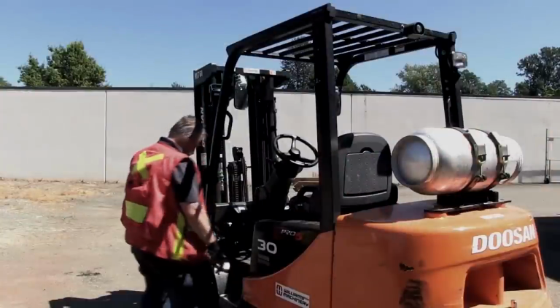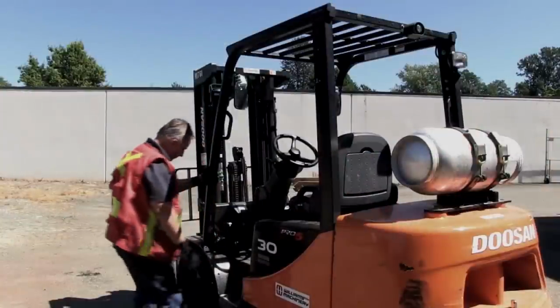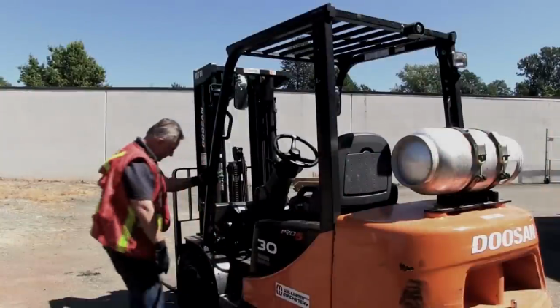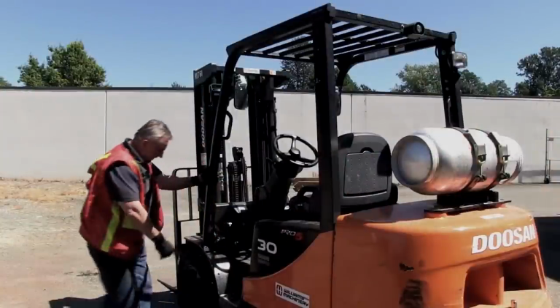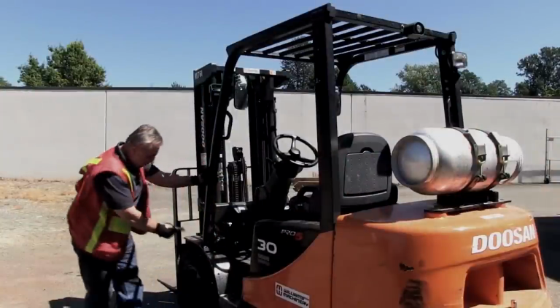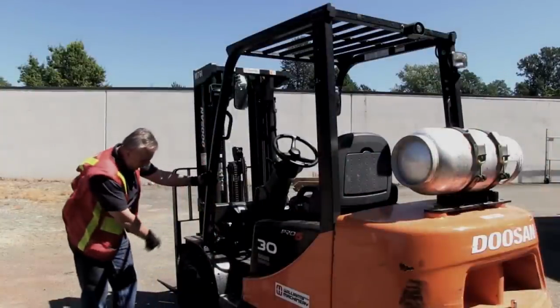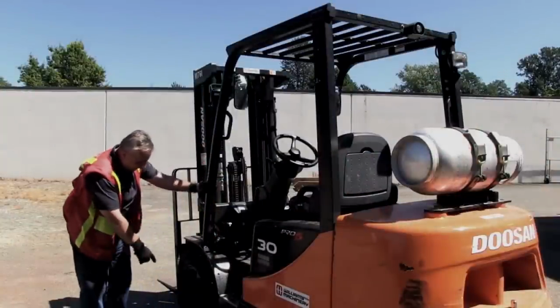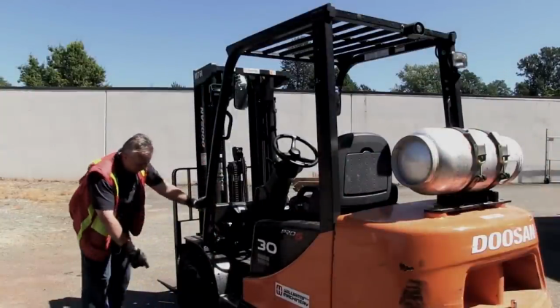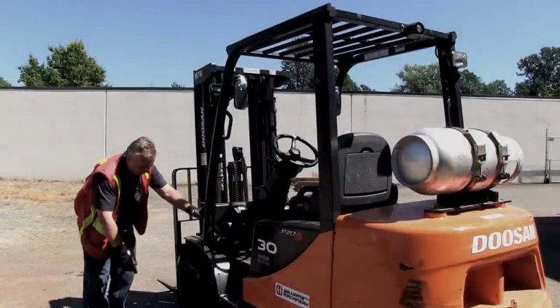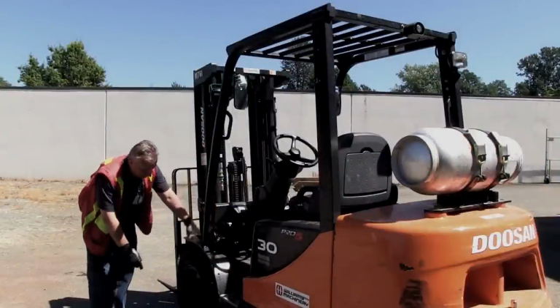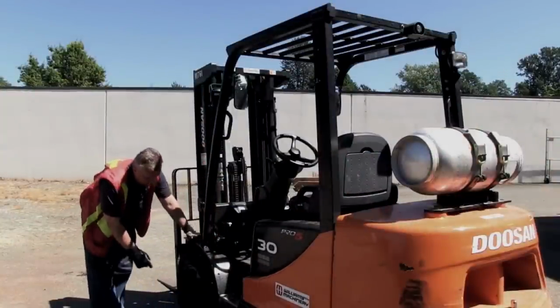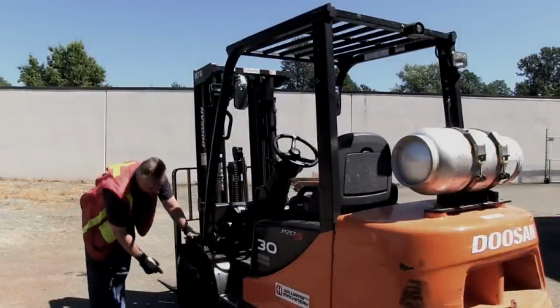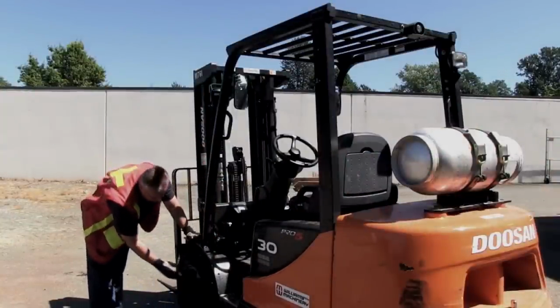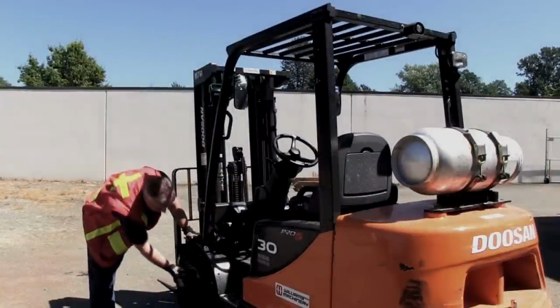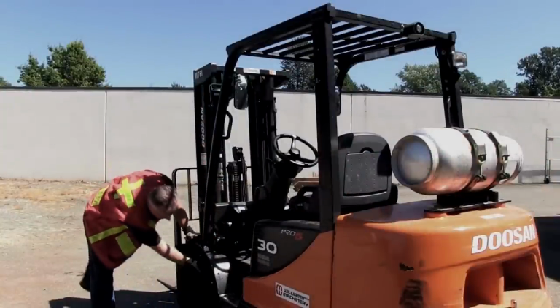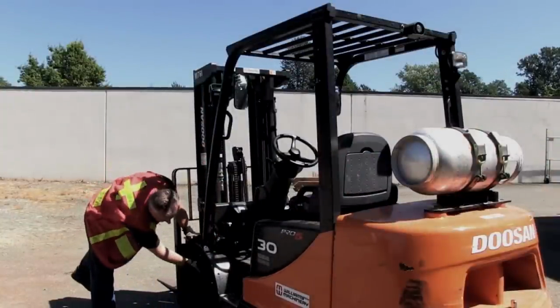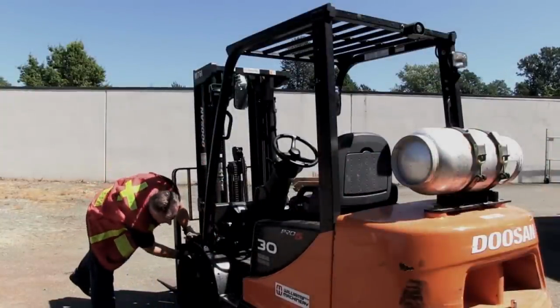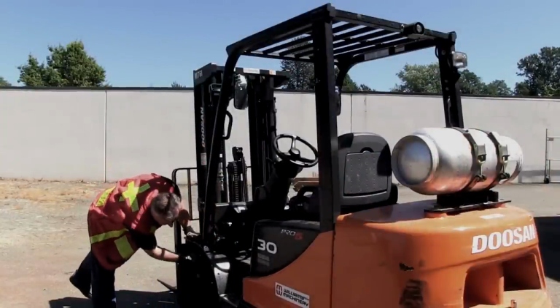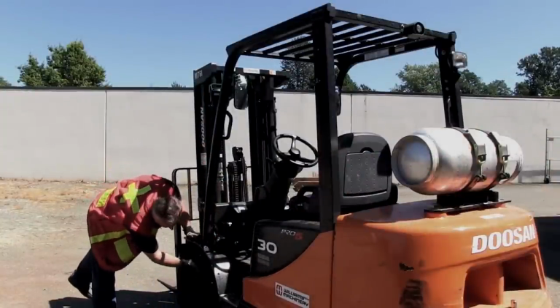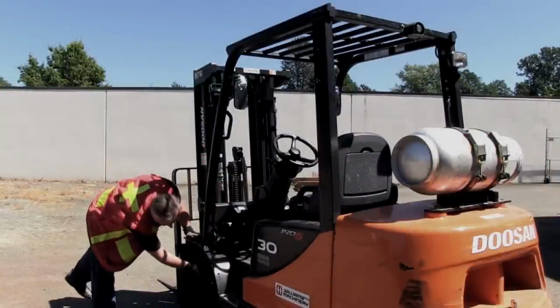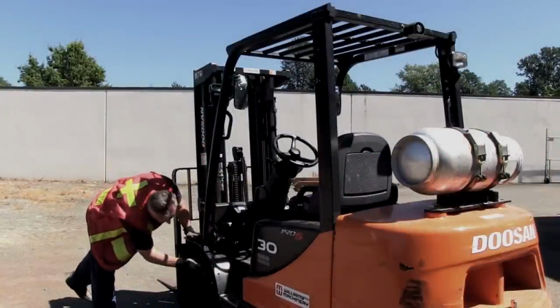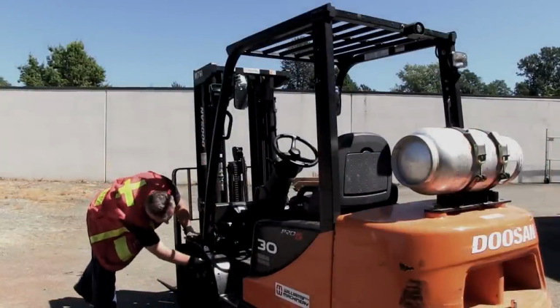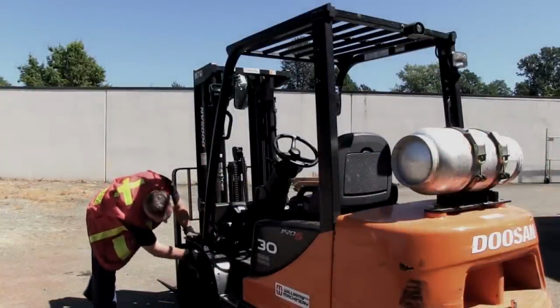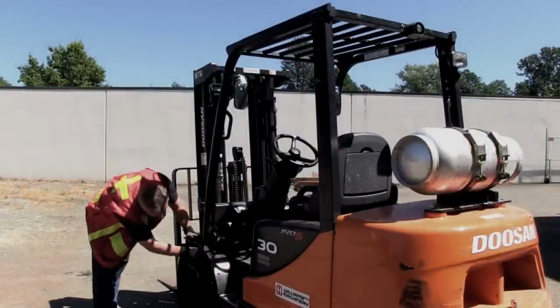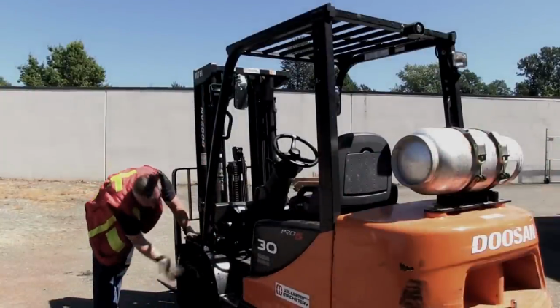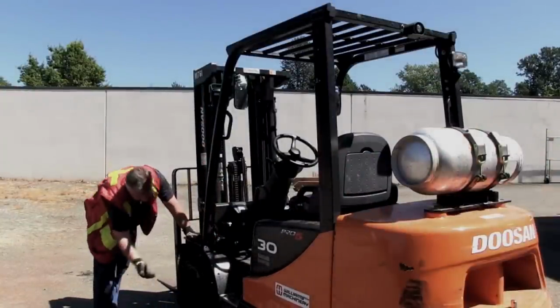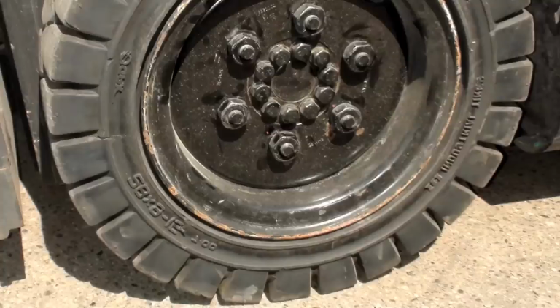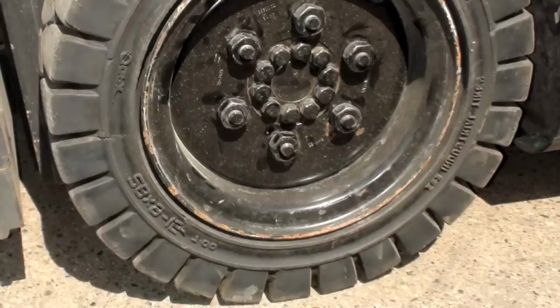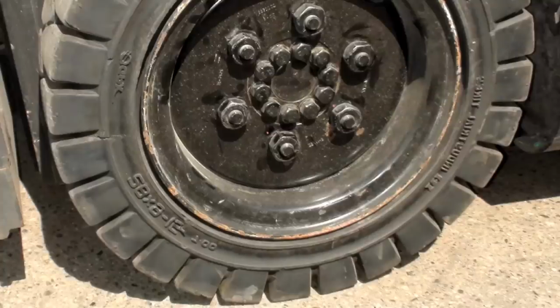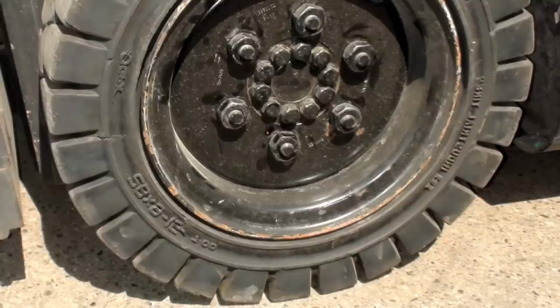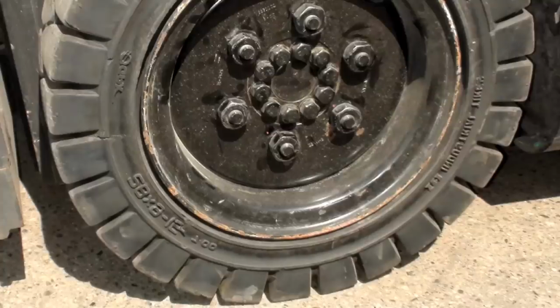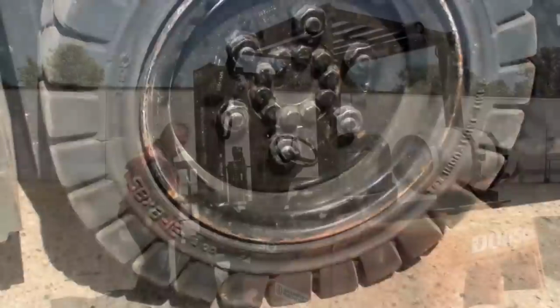Coming to the side here, I've got the drive wheel, the sidewall, the tread — this is a nice new tire.